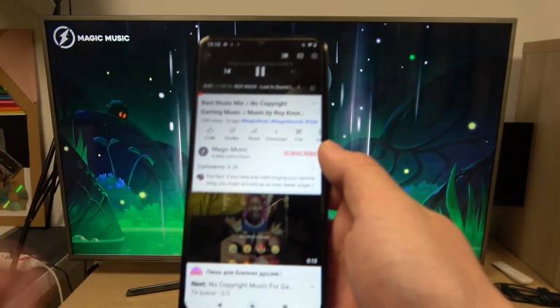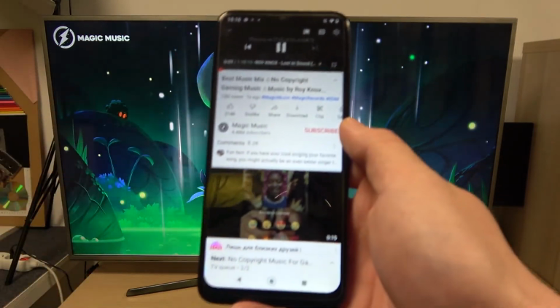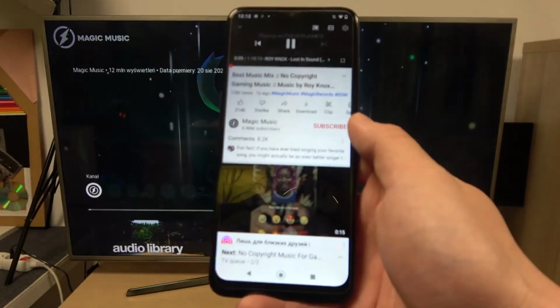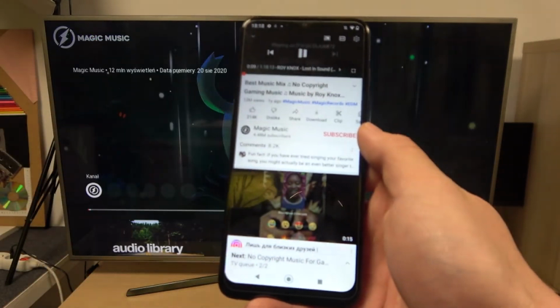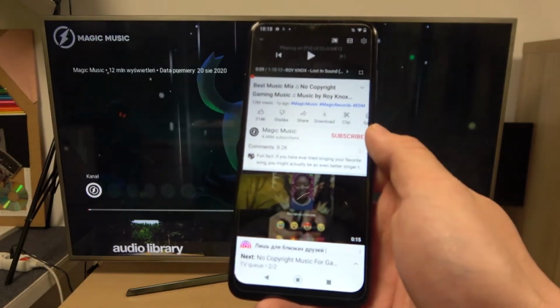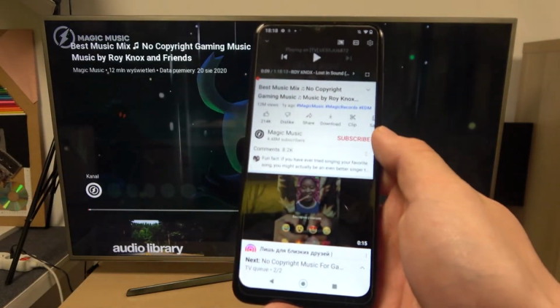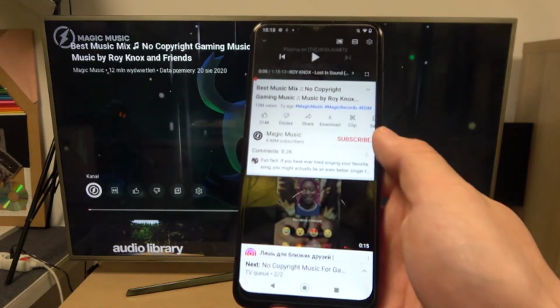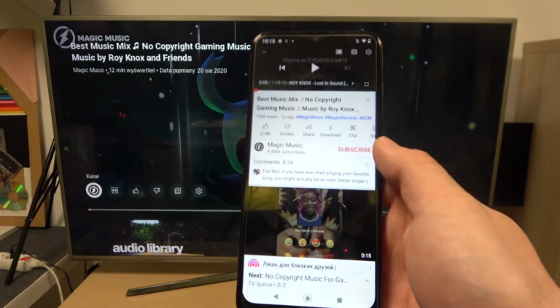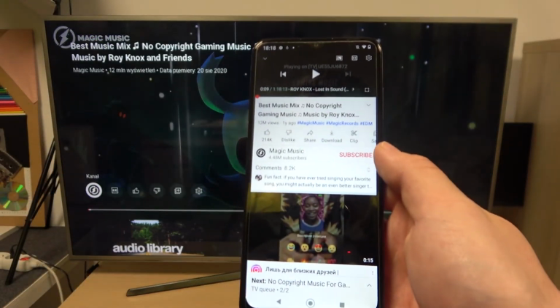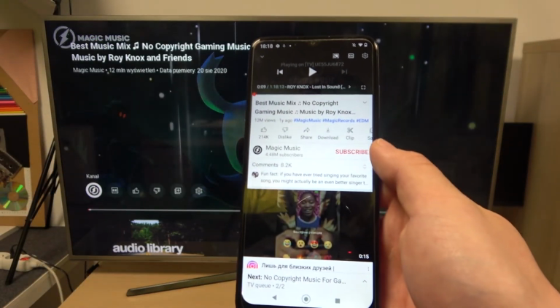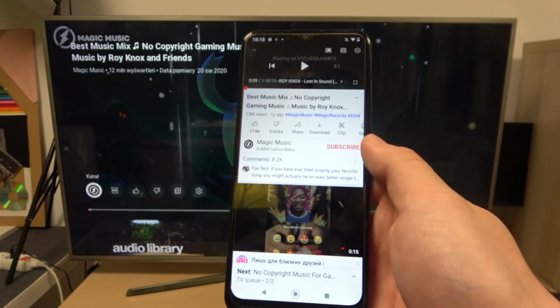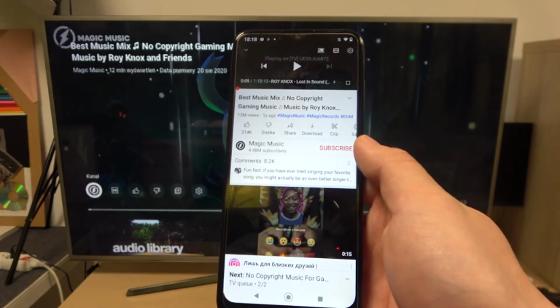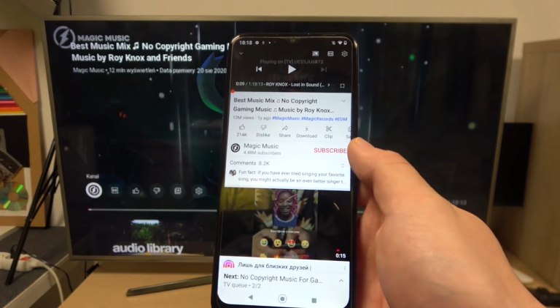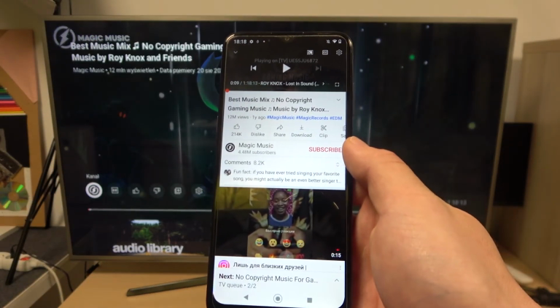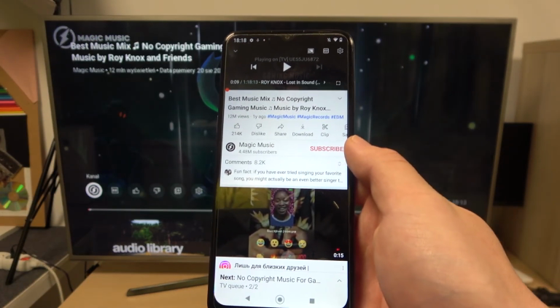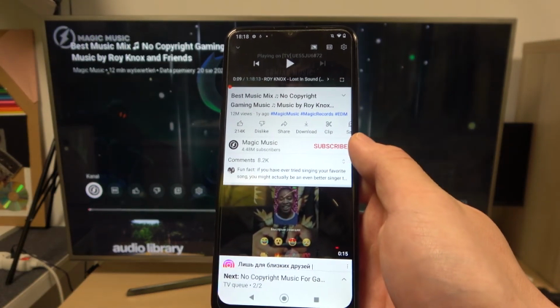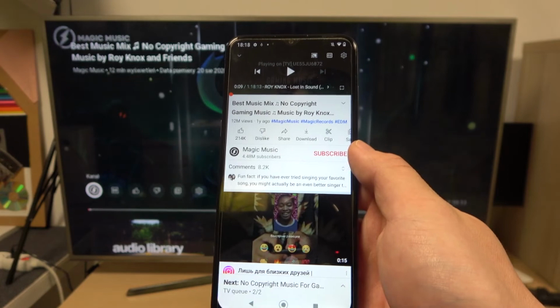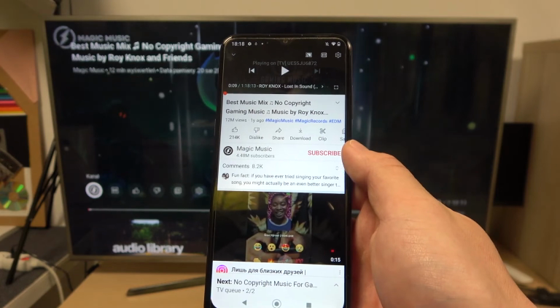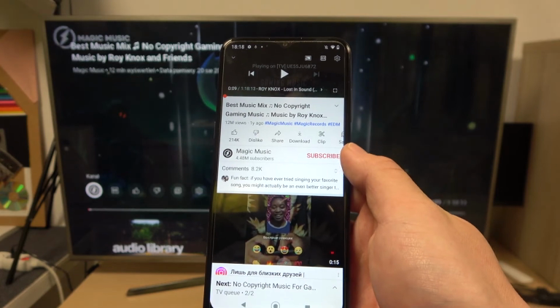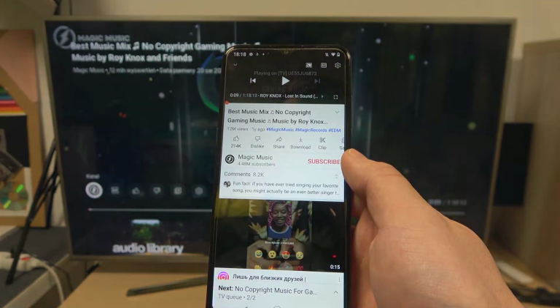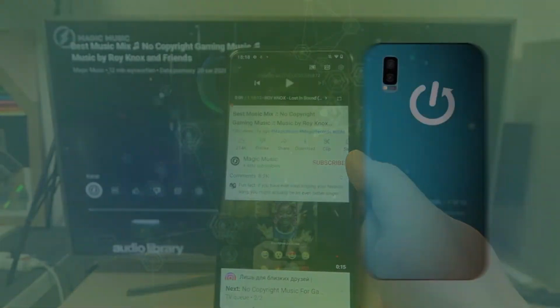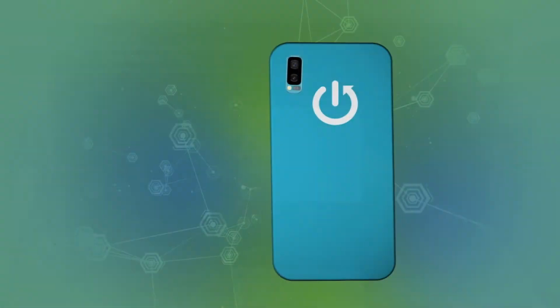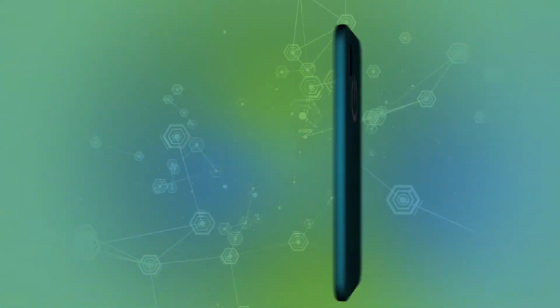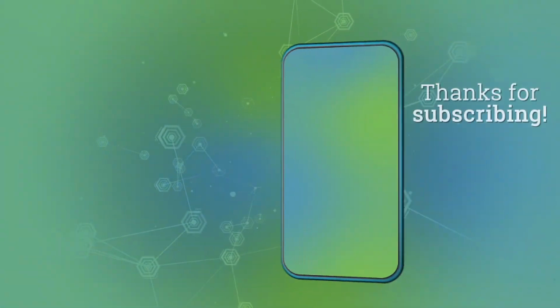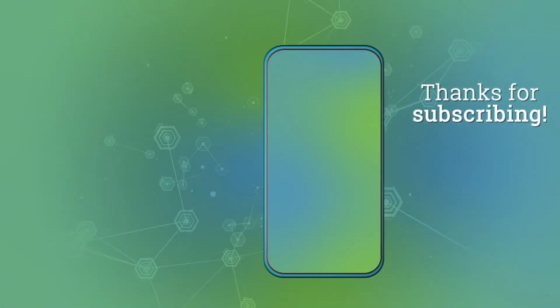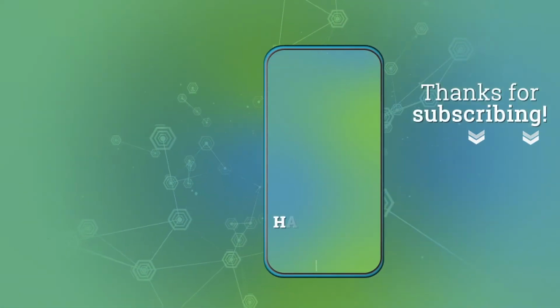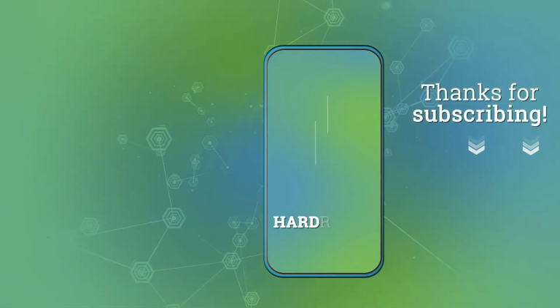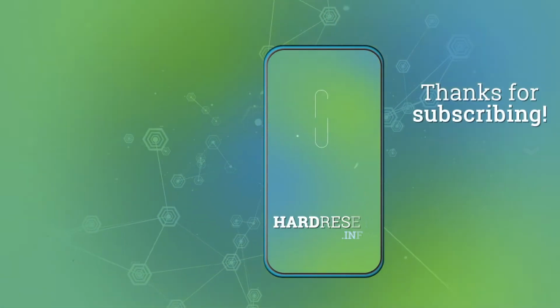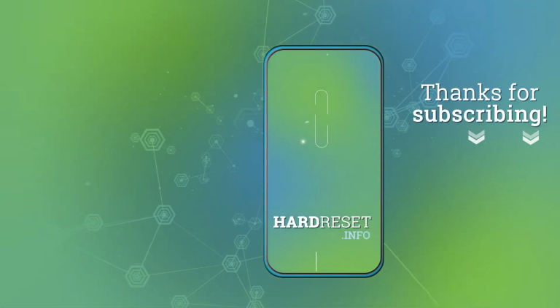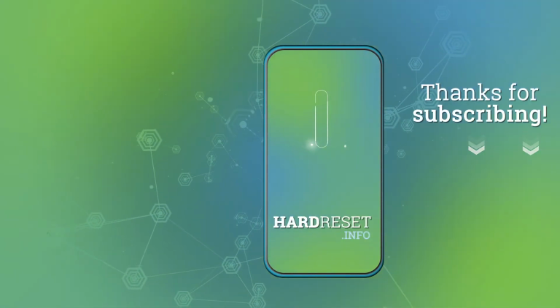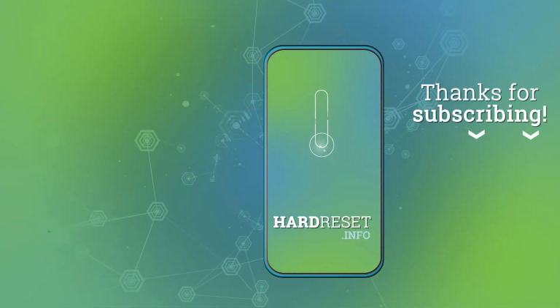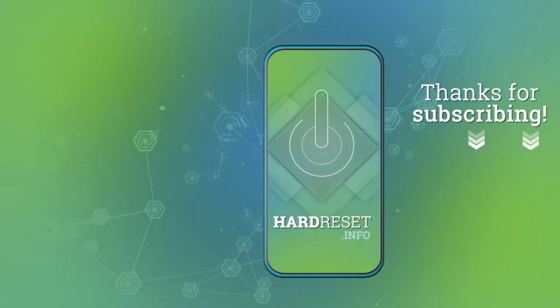And that's it. If you find this video helpful, please leave a like, comment and subscribe.